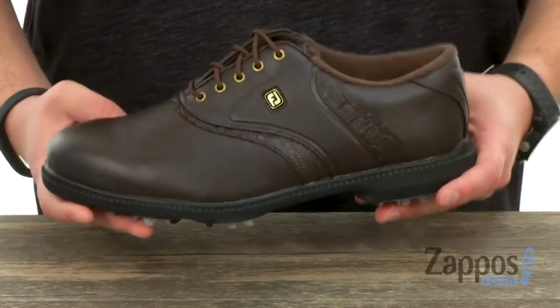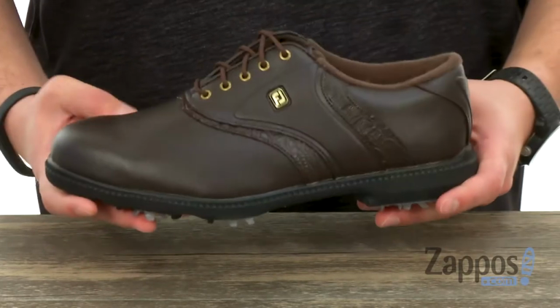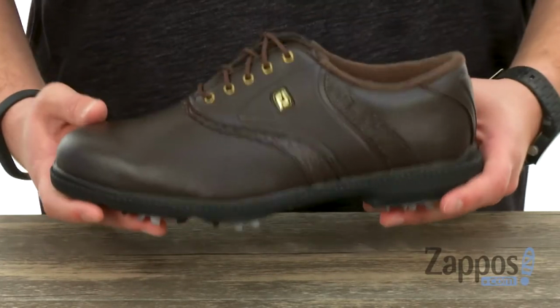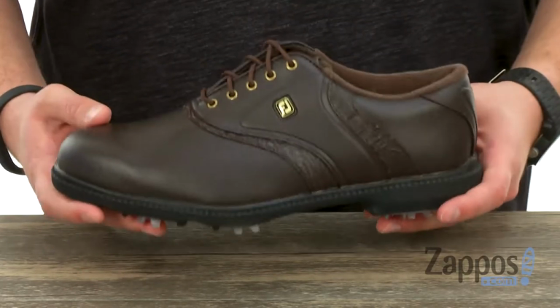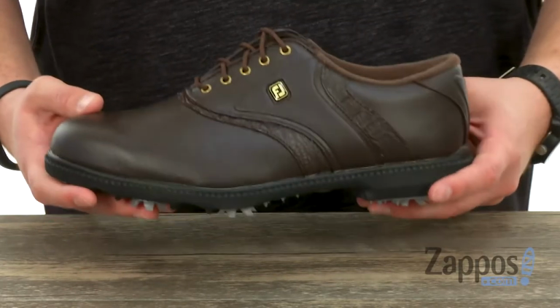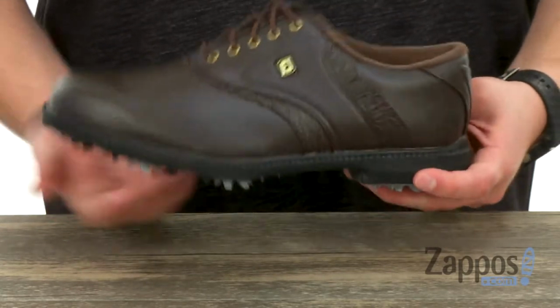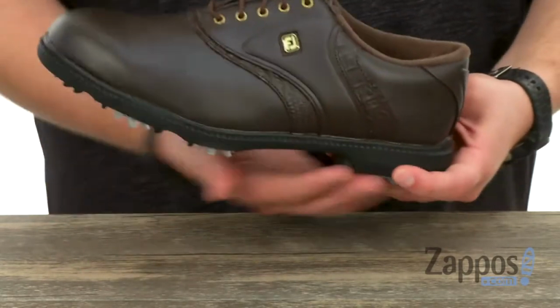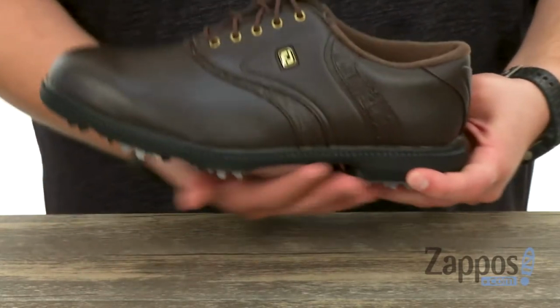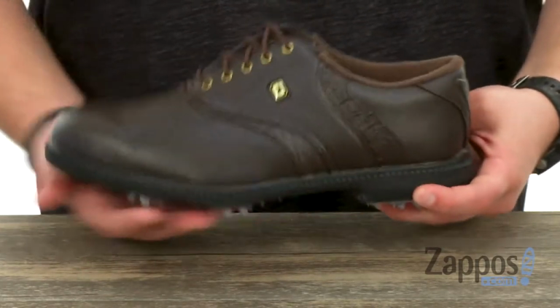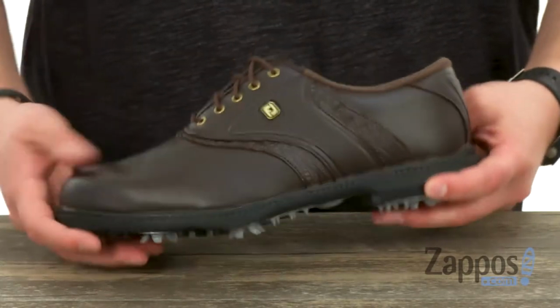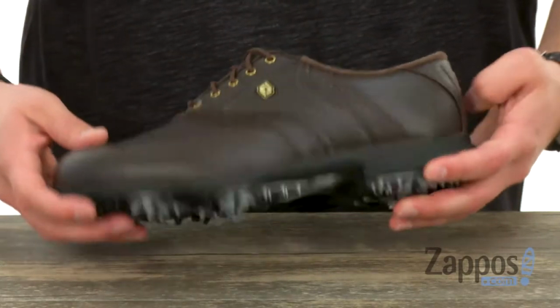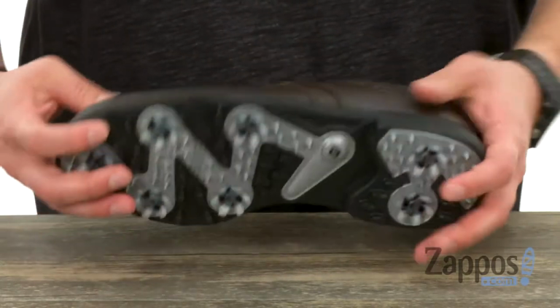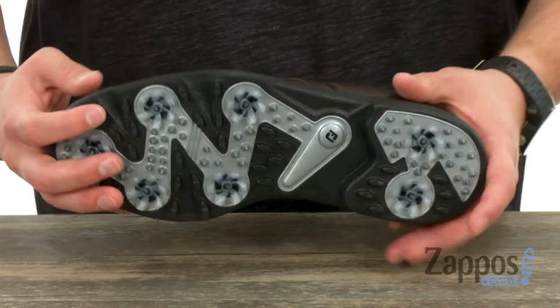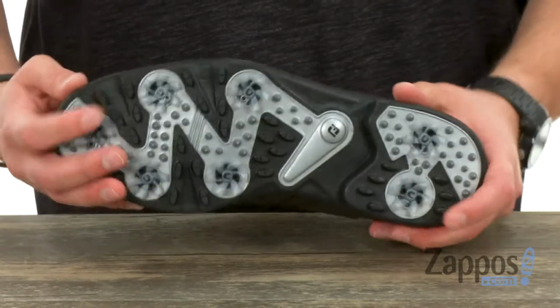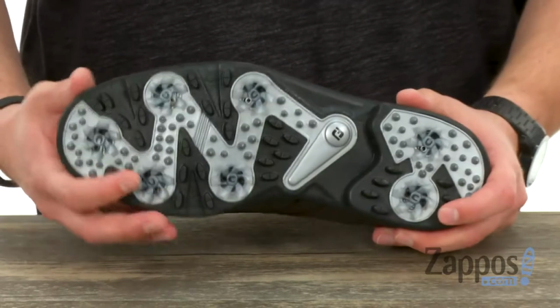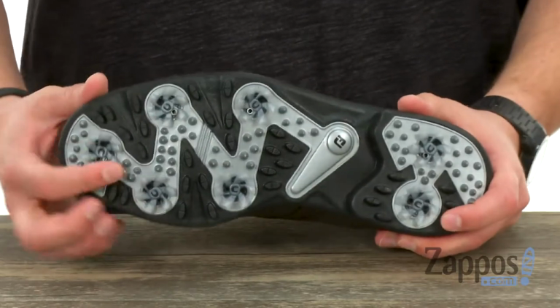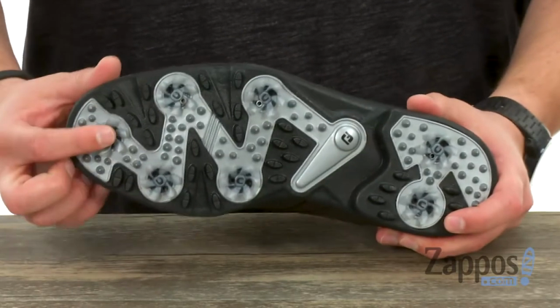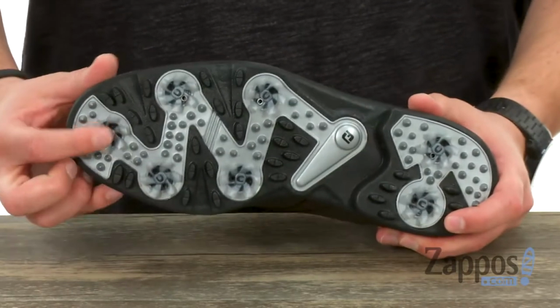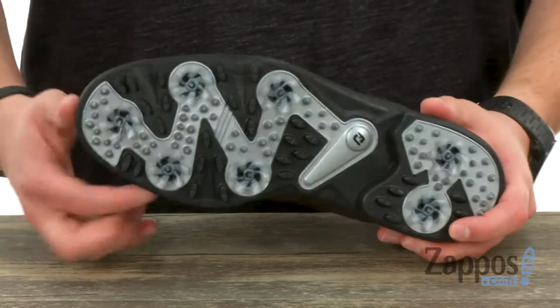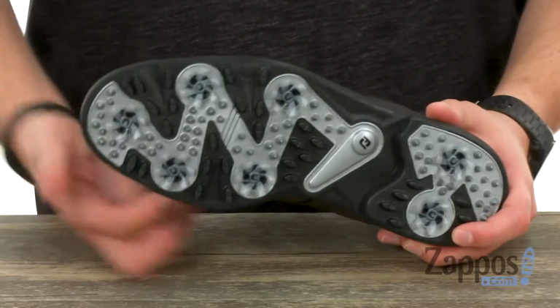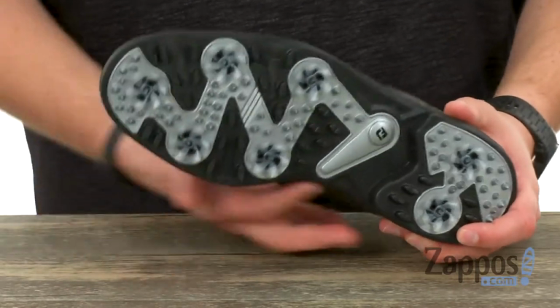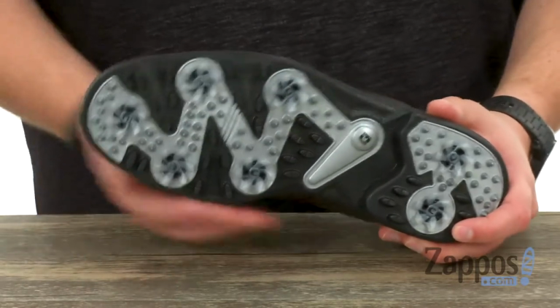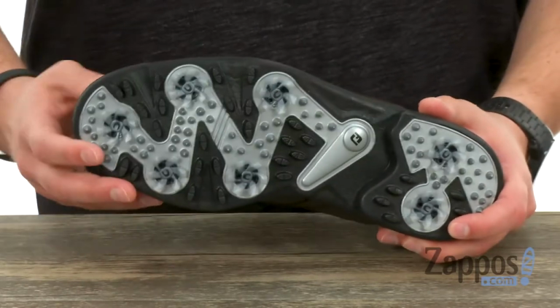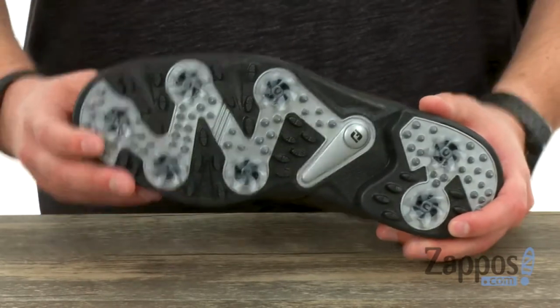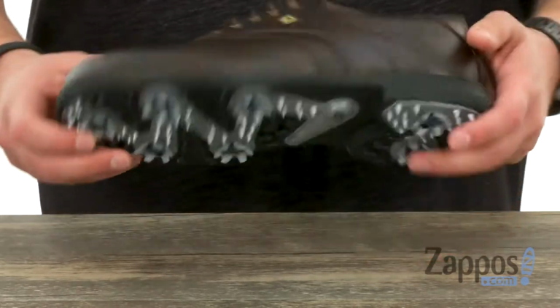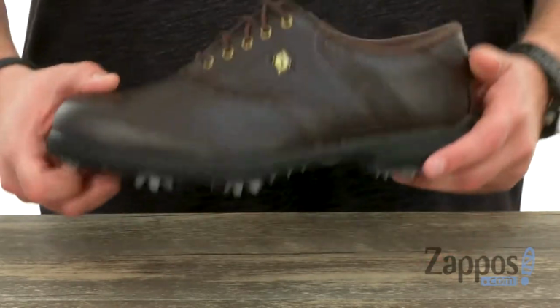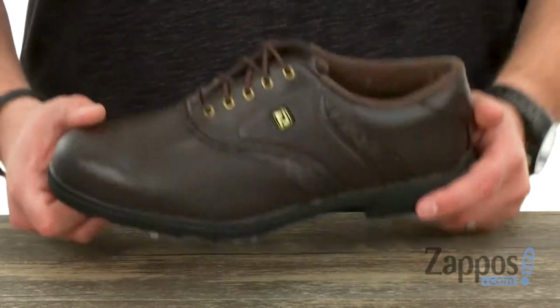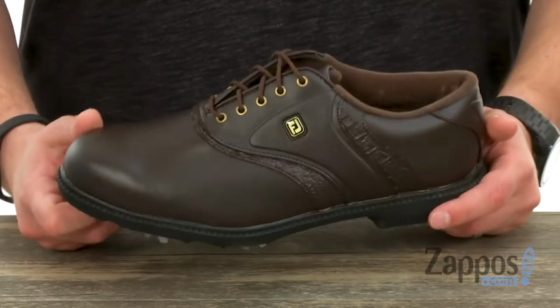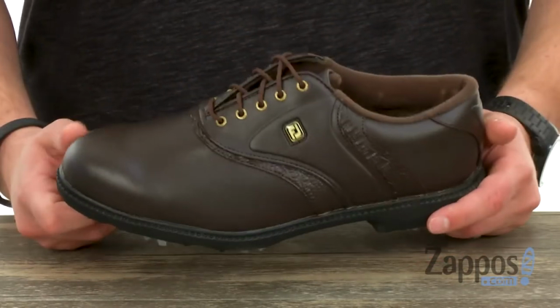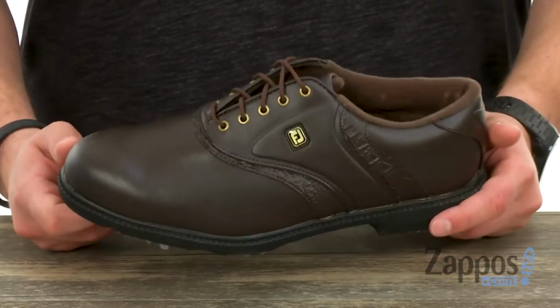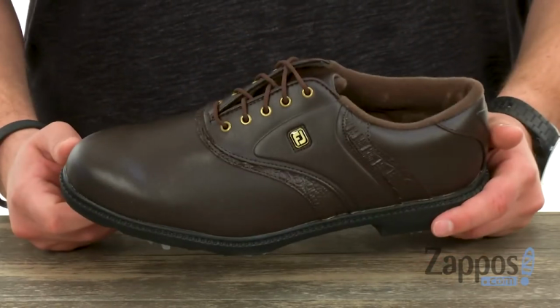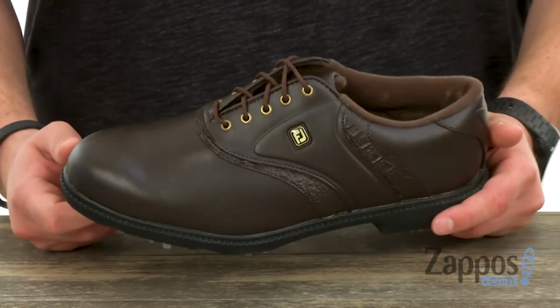very lightweight, very comfortable, with the Duramax rubber outsole. Those spikes that you see throughout help keep you steady throughout your swing.